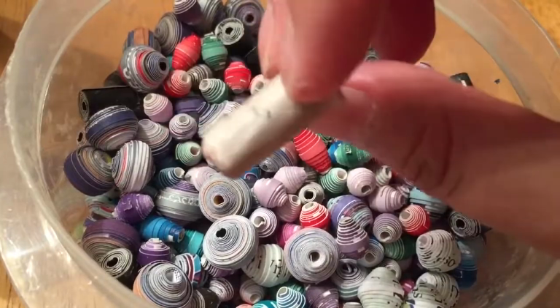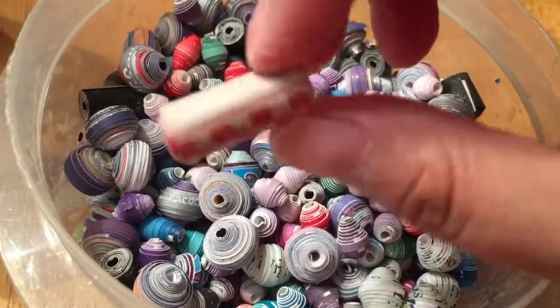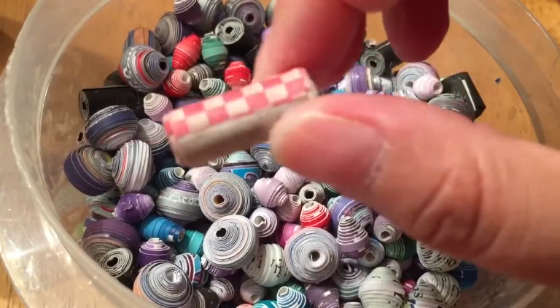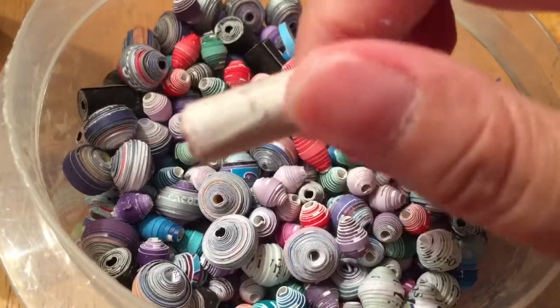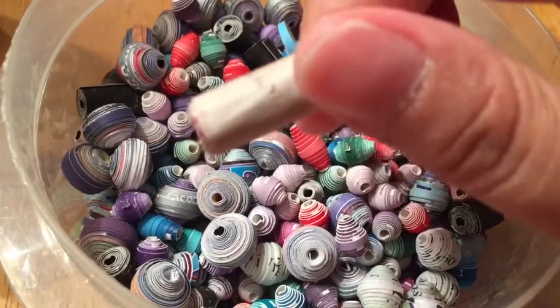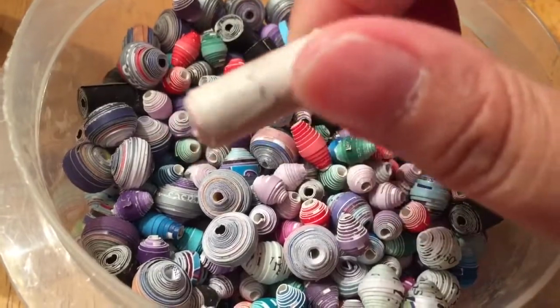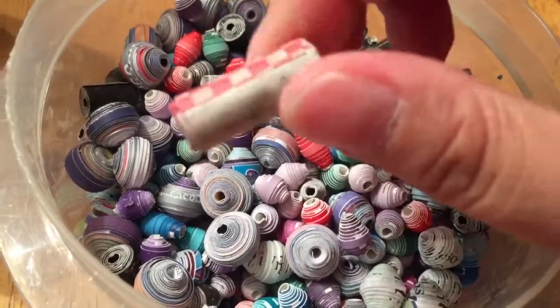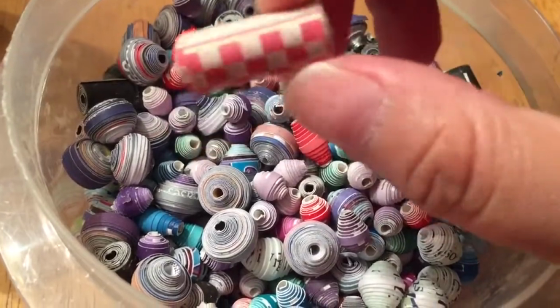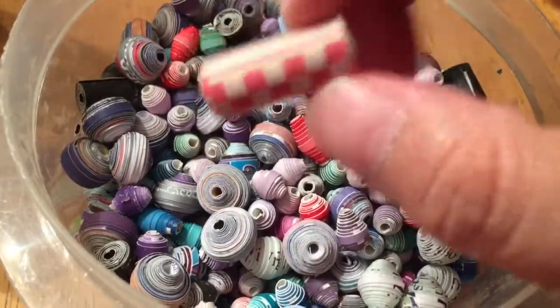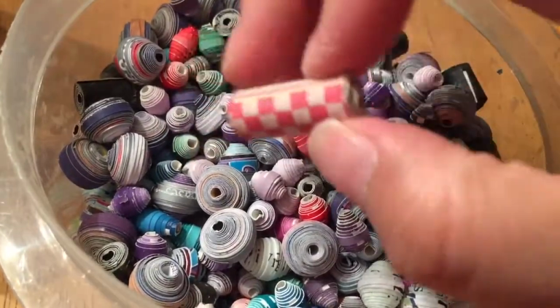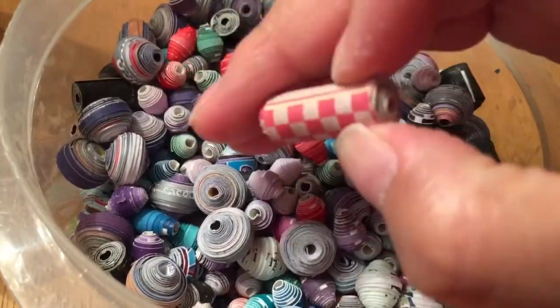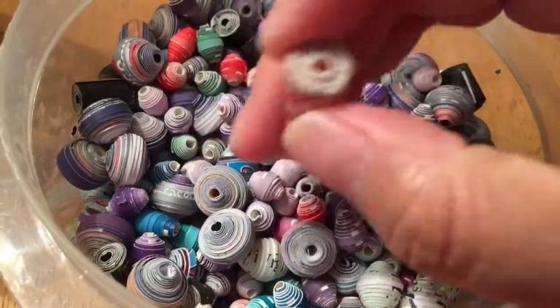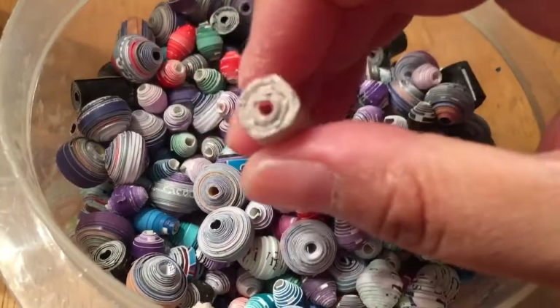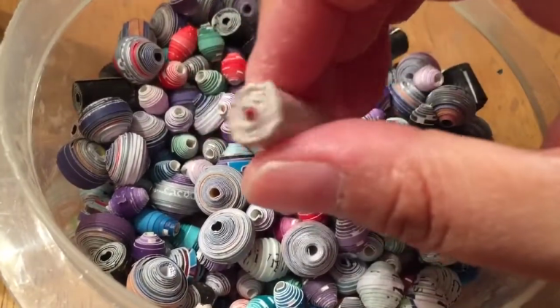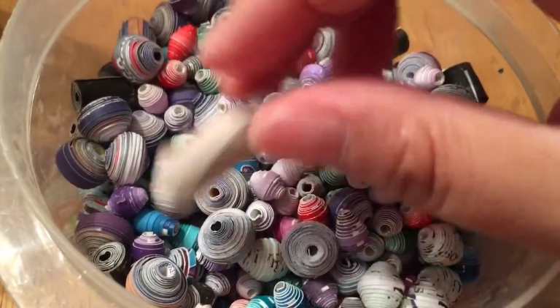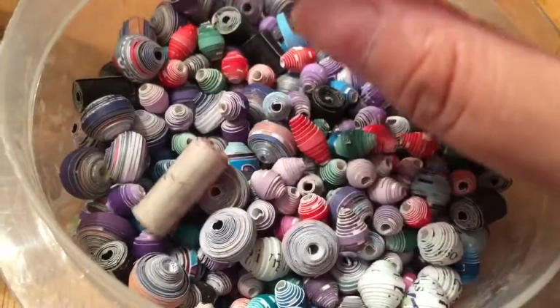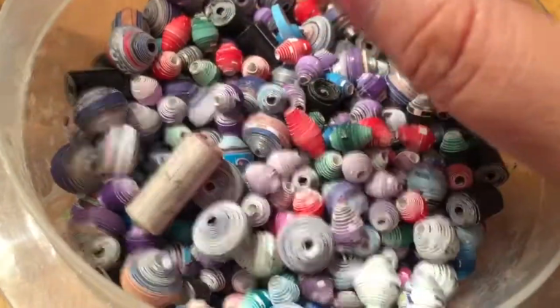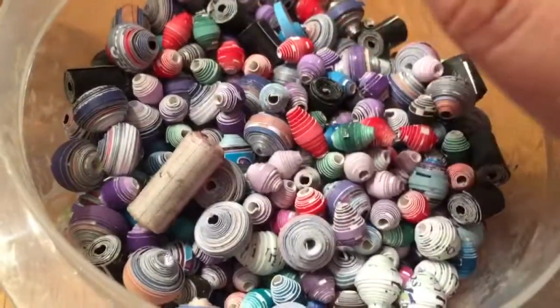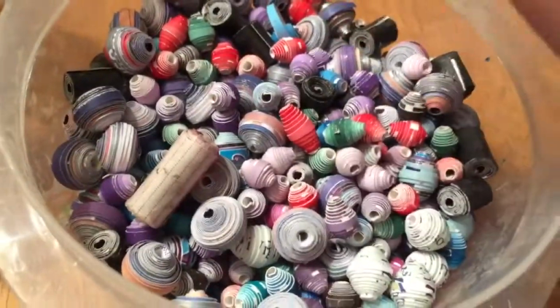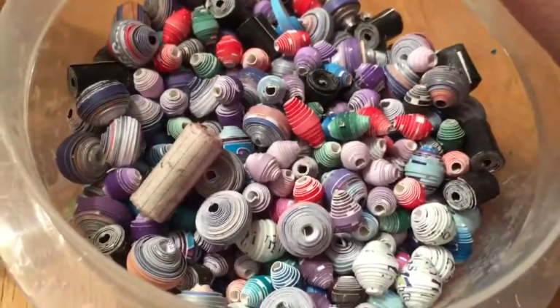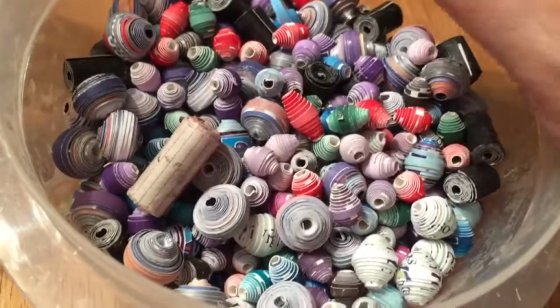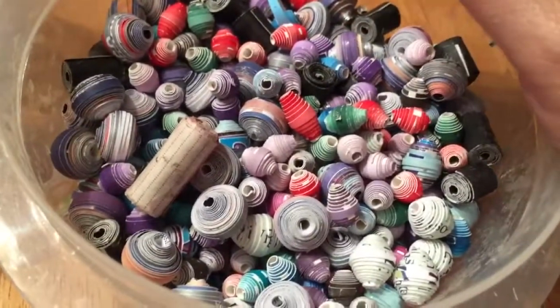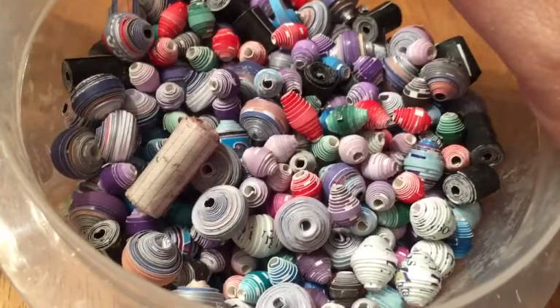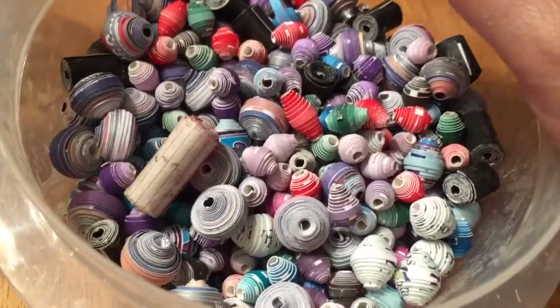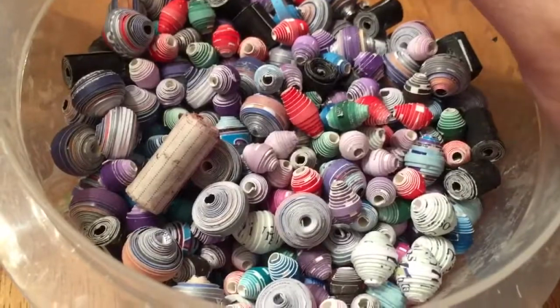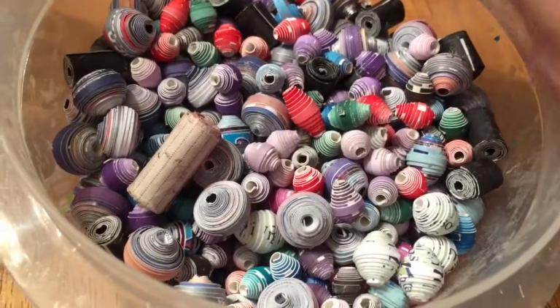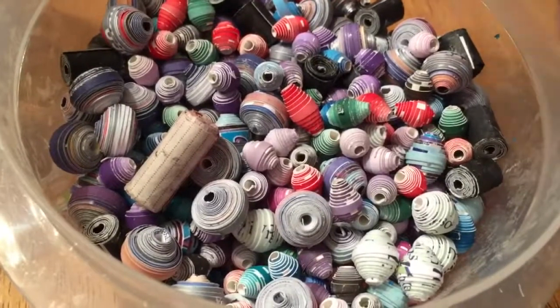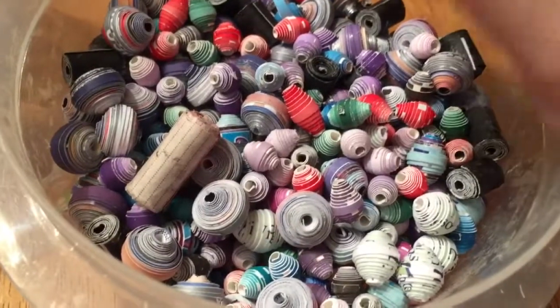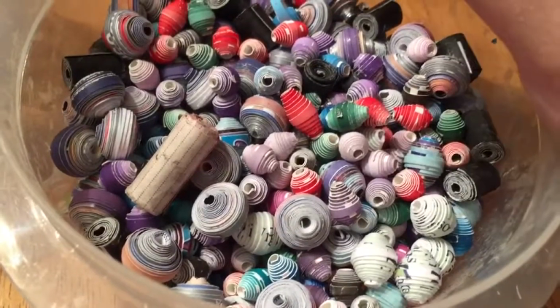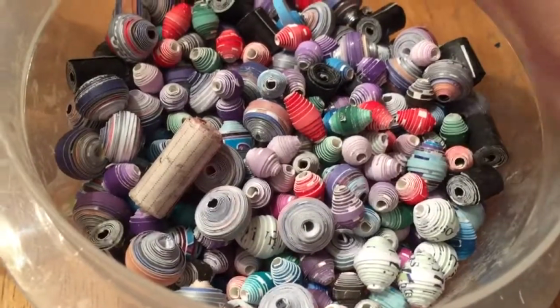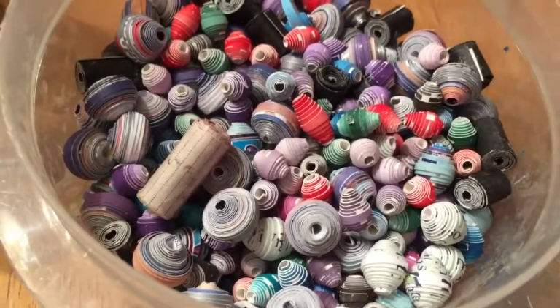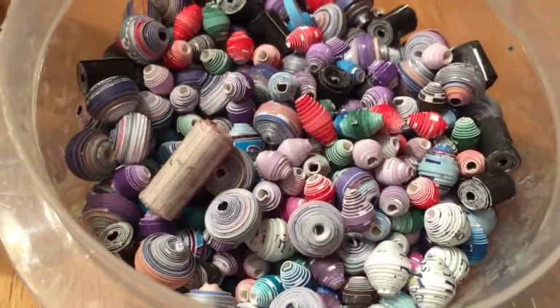I thought this was cool. I thought I could maybe paint these someday after I buy some other color paints, maybe.